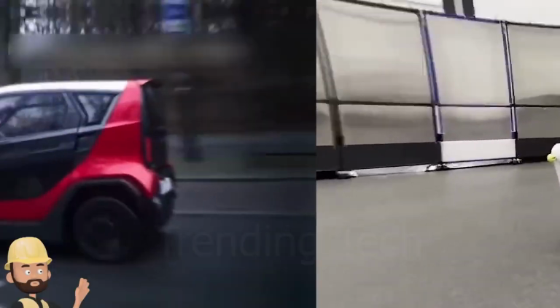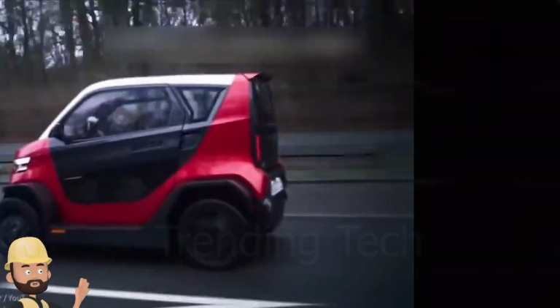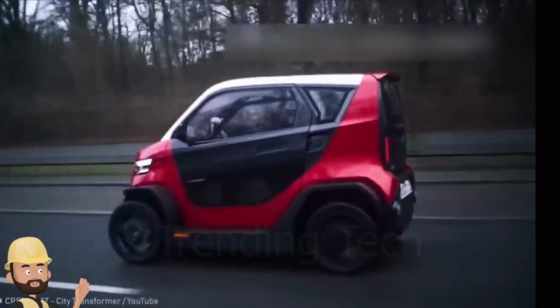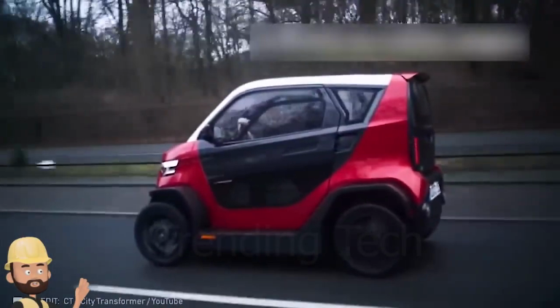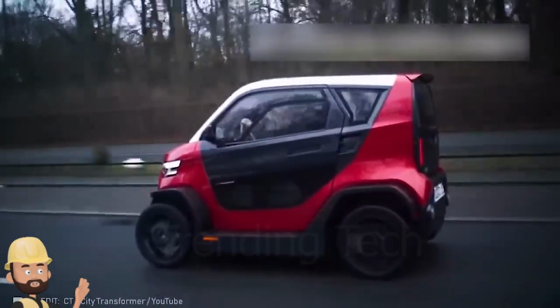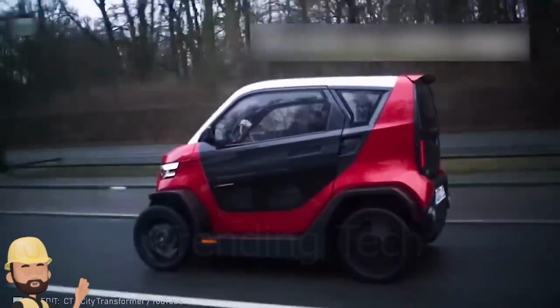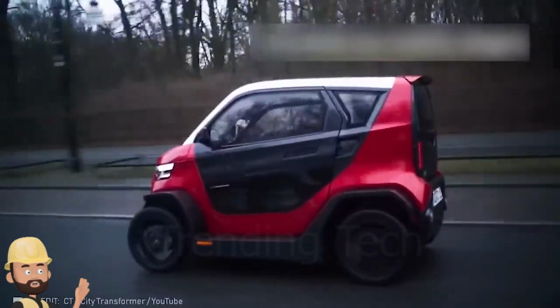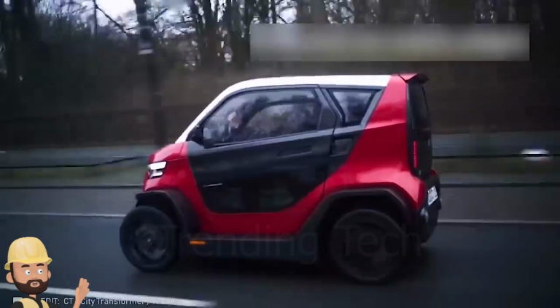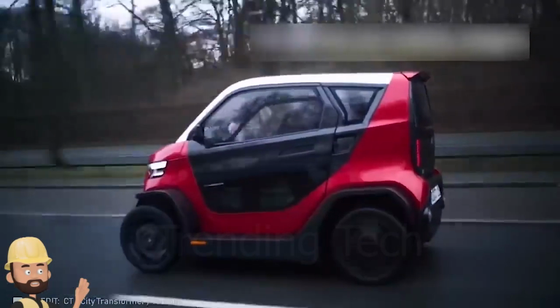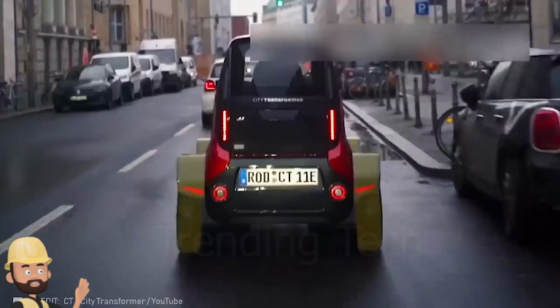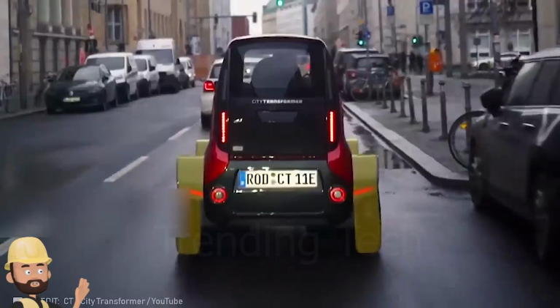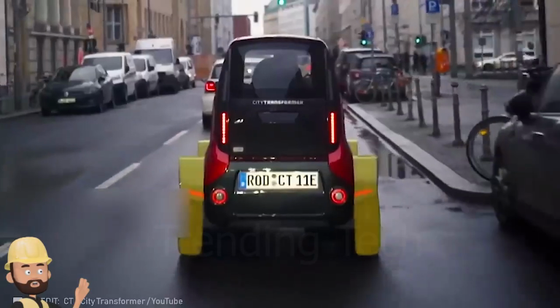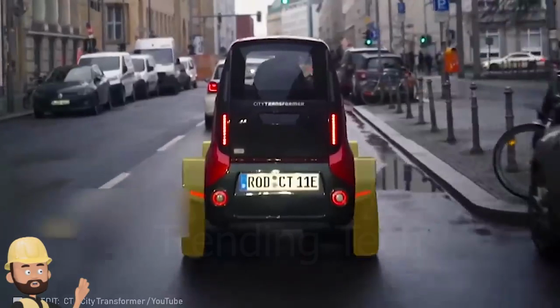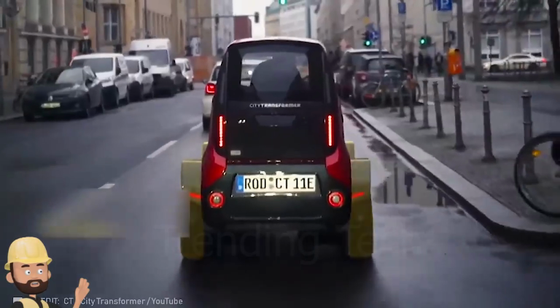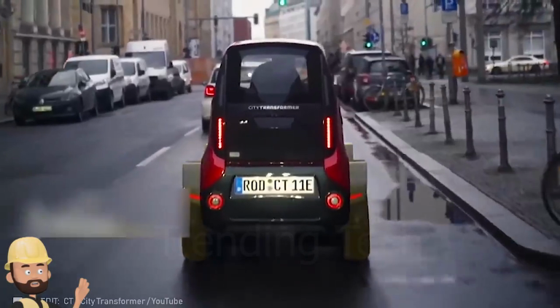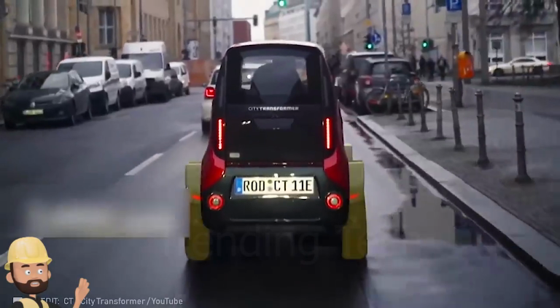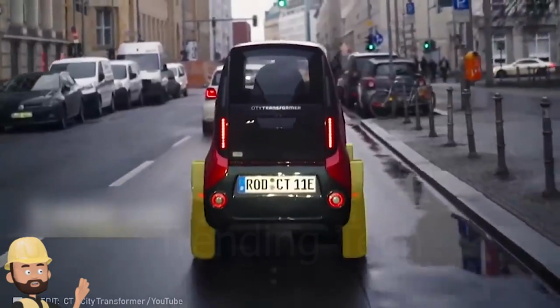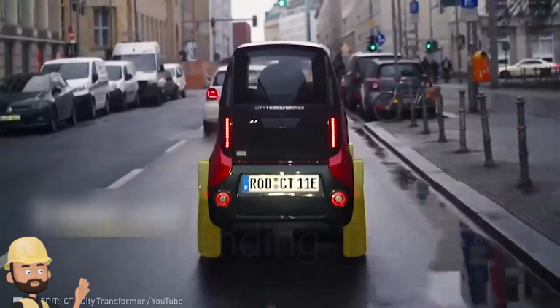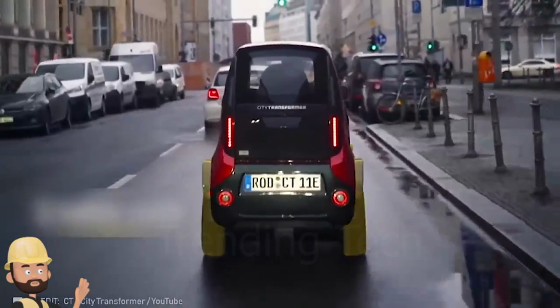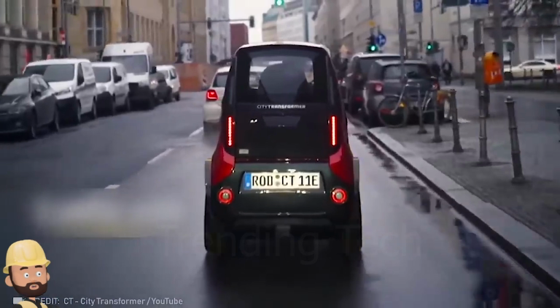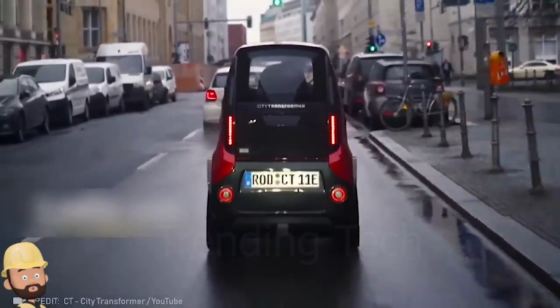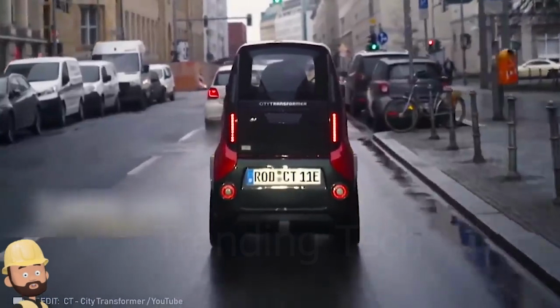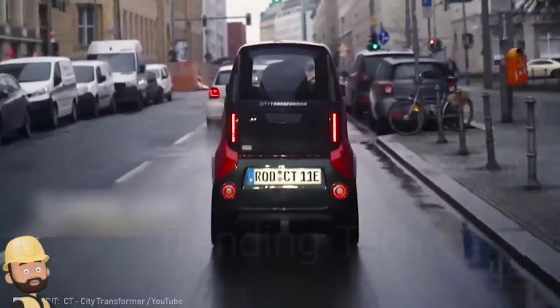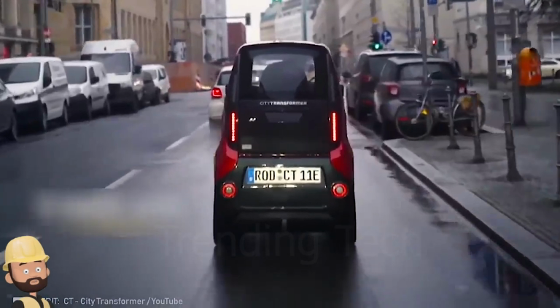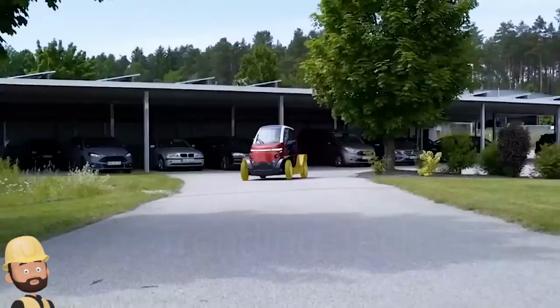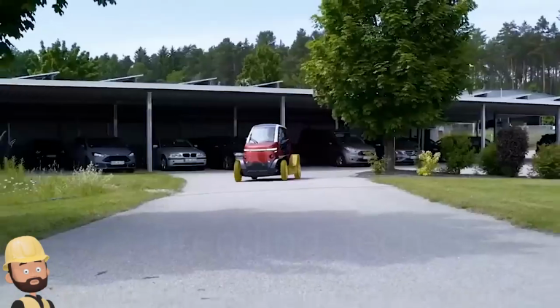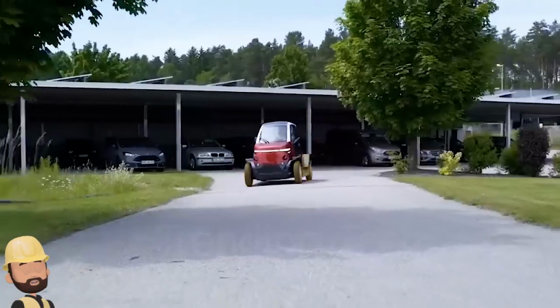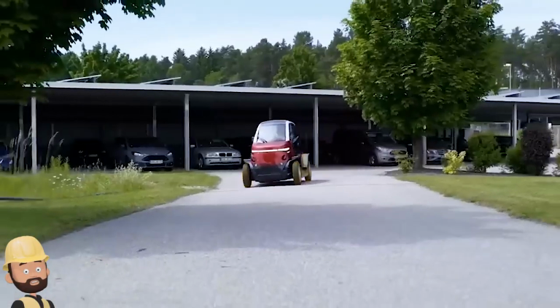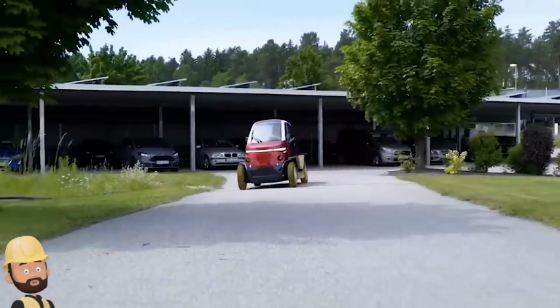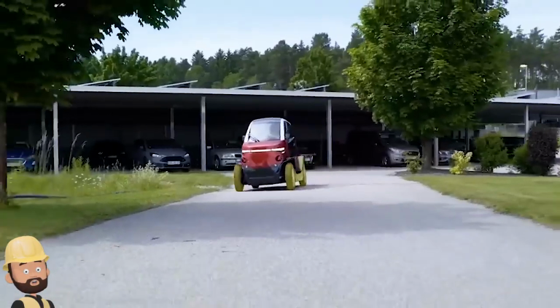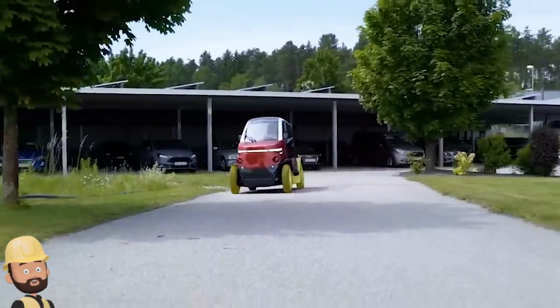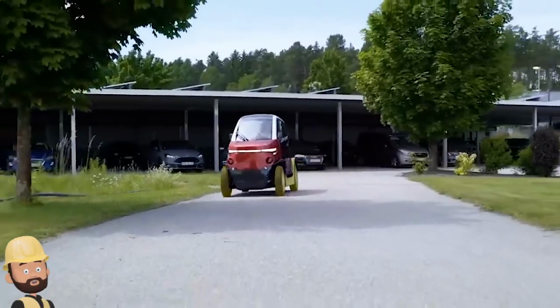A hopping four-city transformer car can fit in the space typically taken up by a single vehicle.